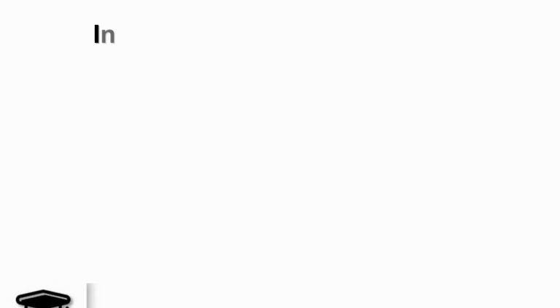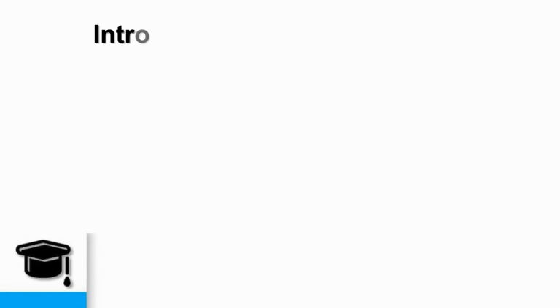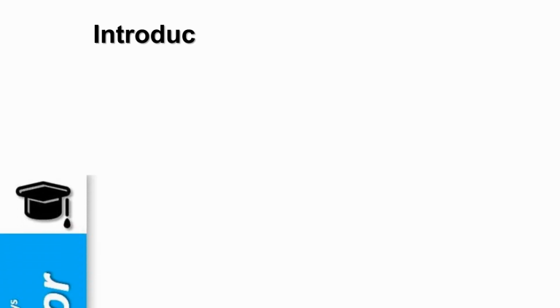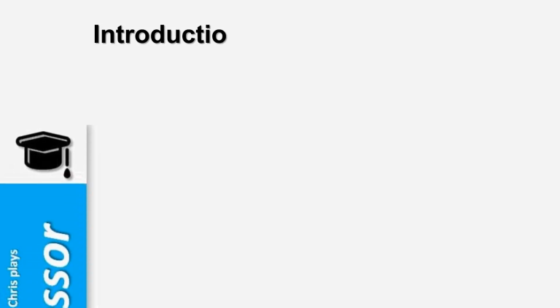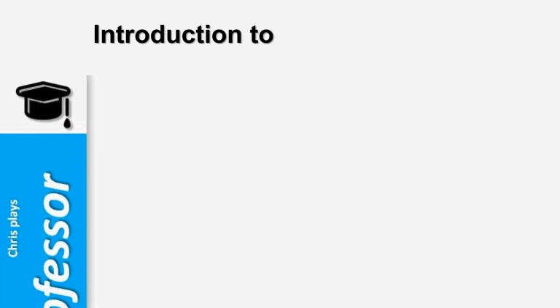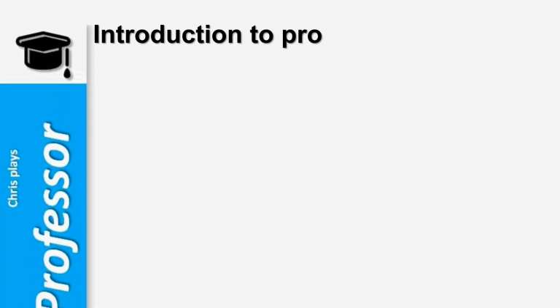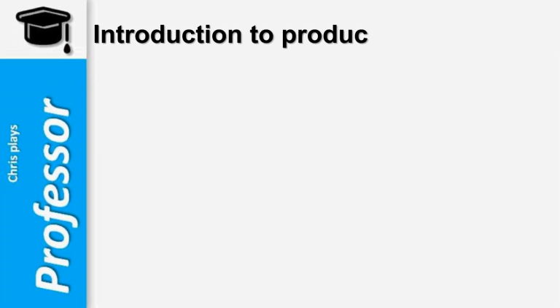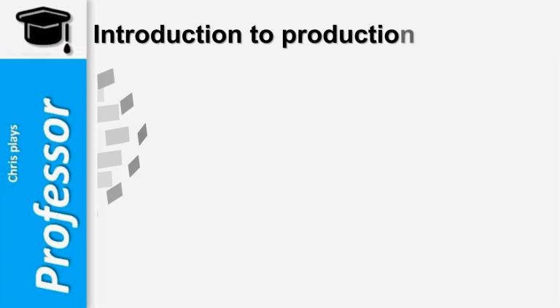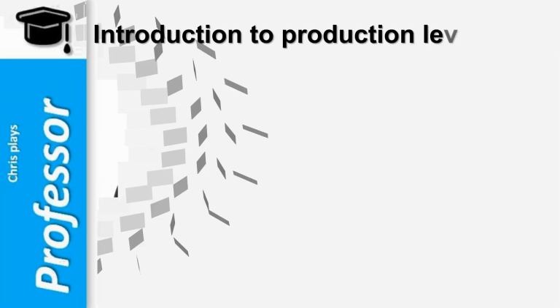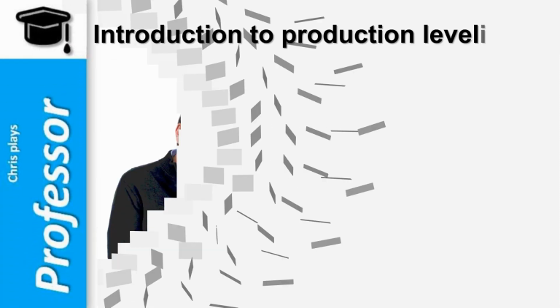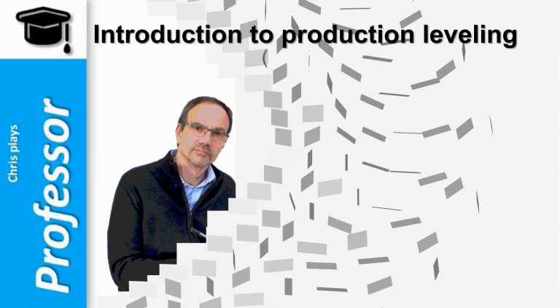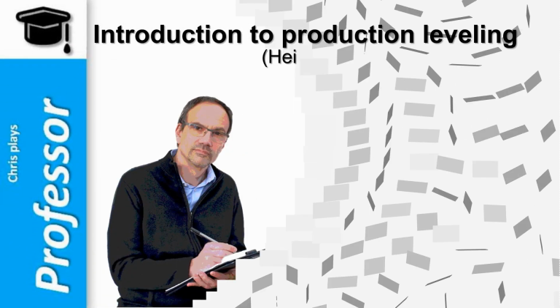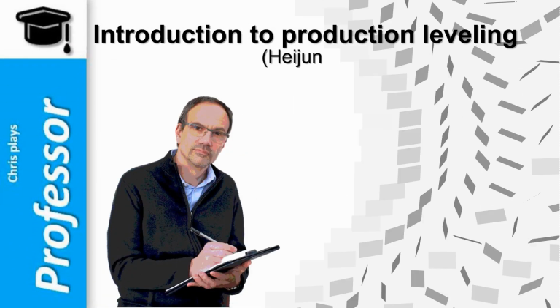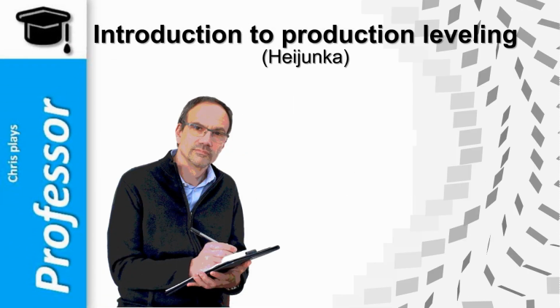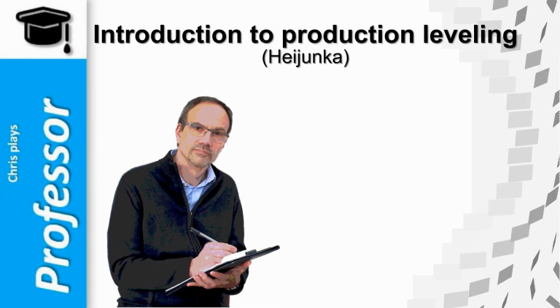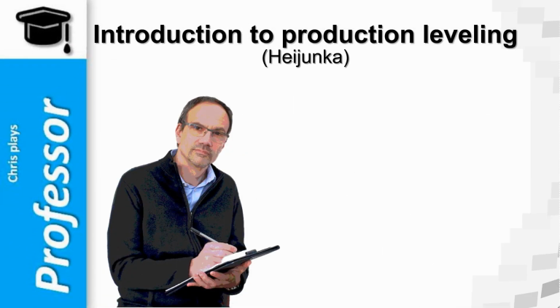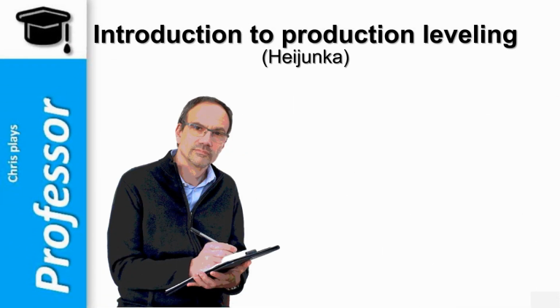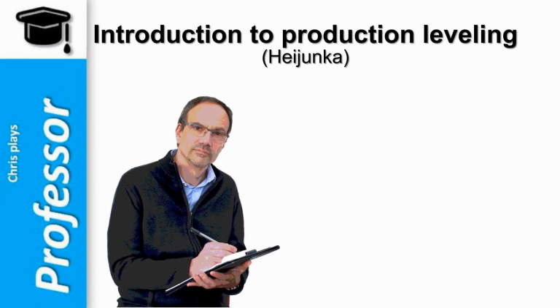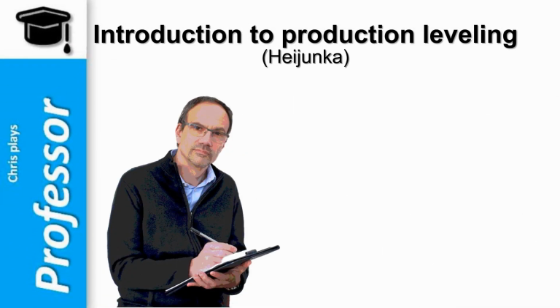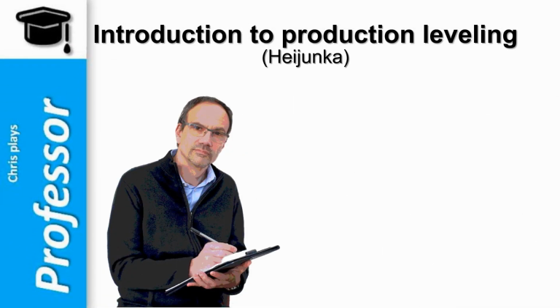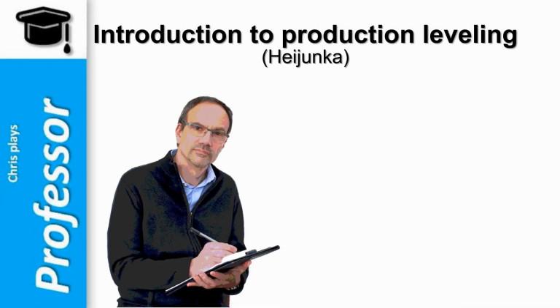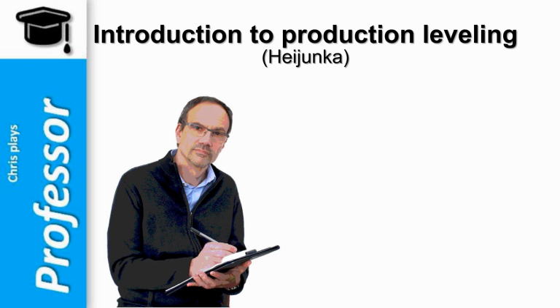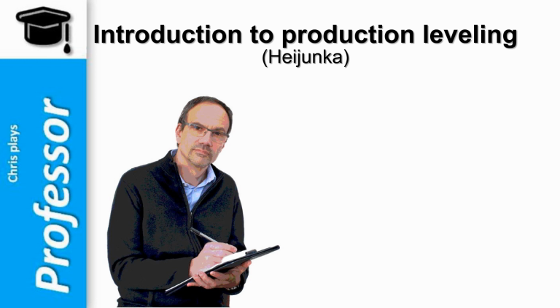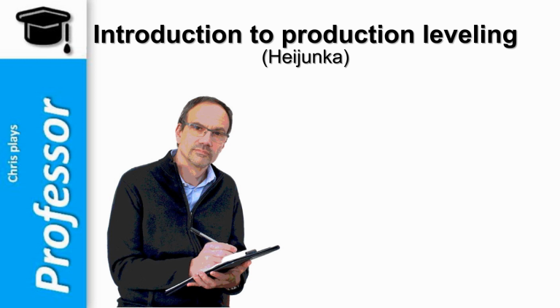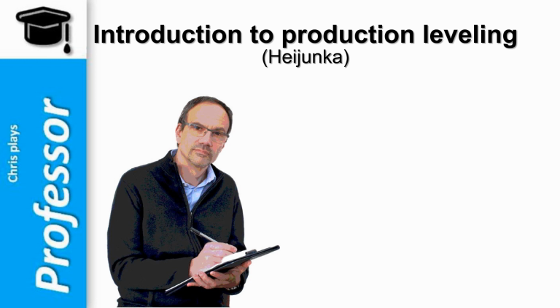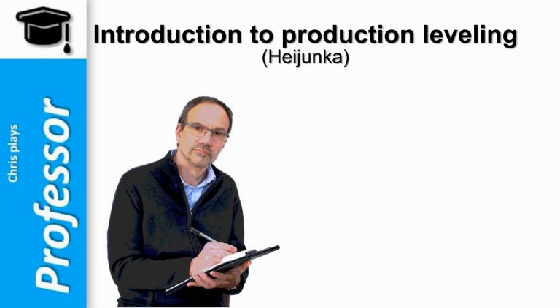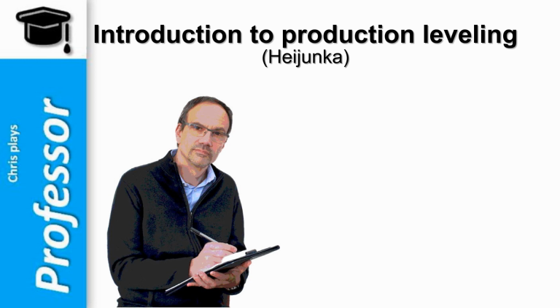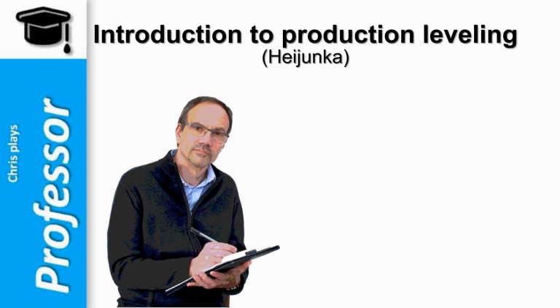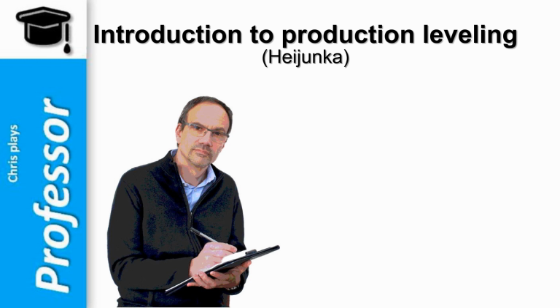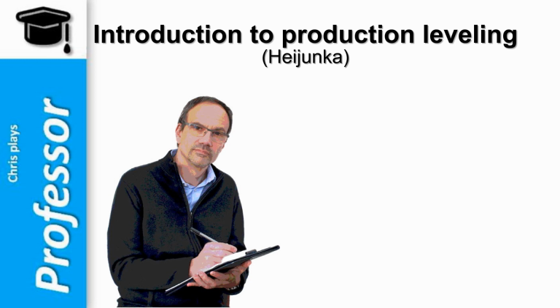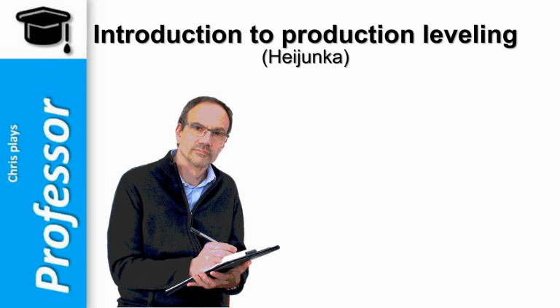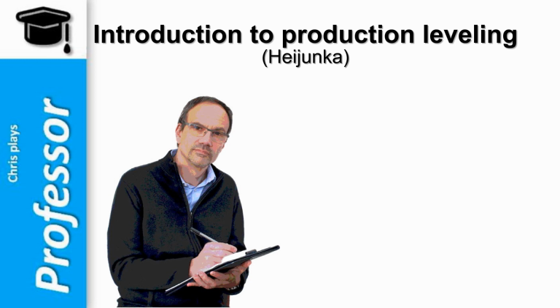Welcome to this quick introduction to production leveling, also called Heijunka in Japanese. I am Christian Hohmann, your host.